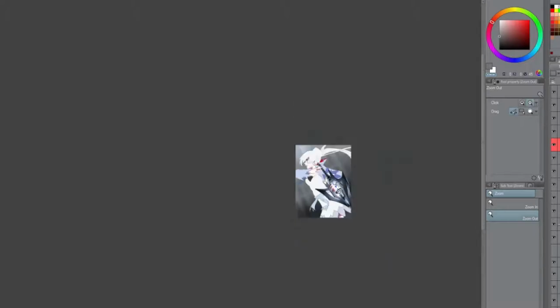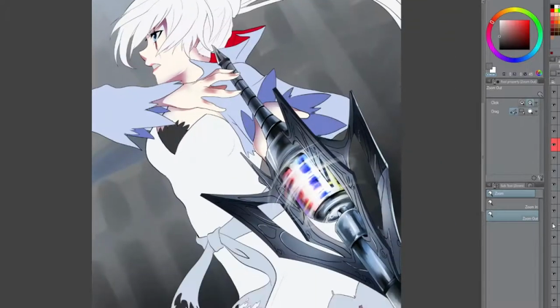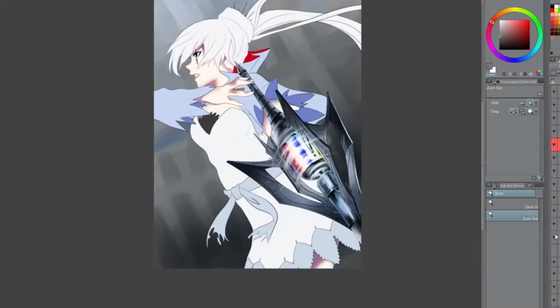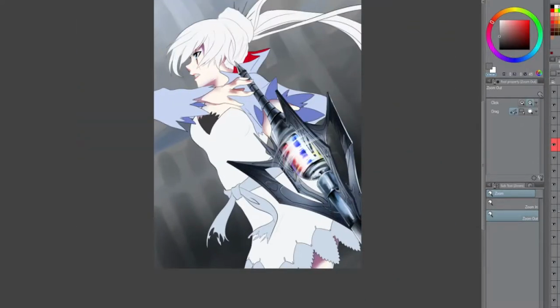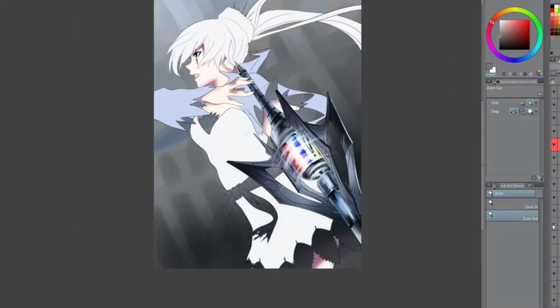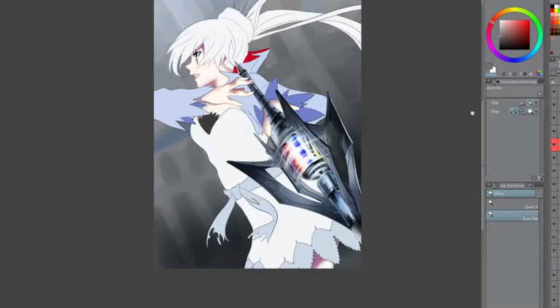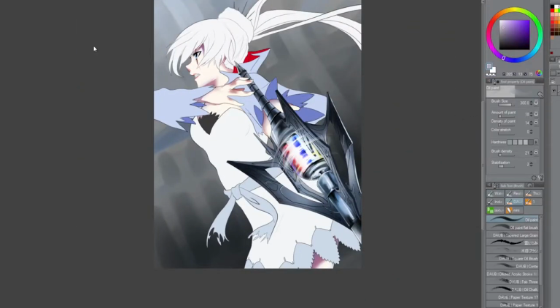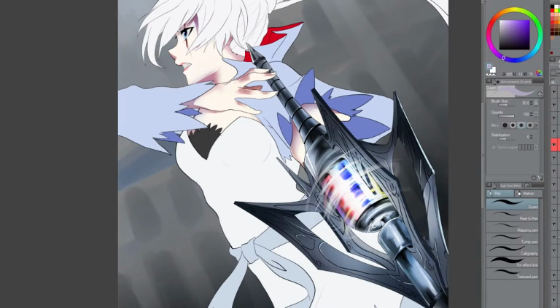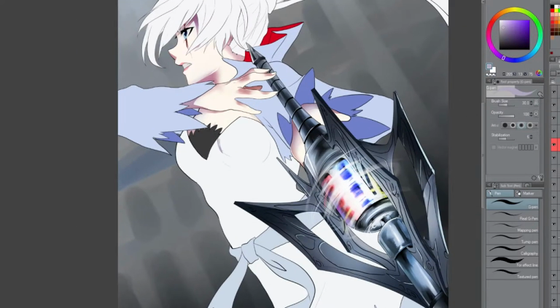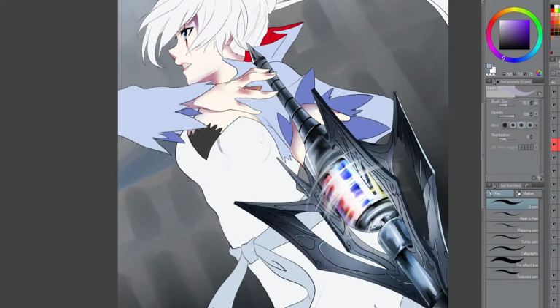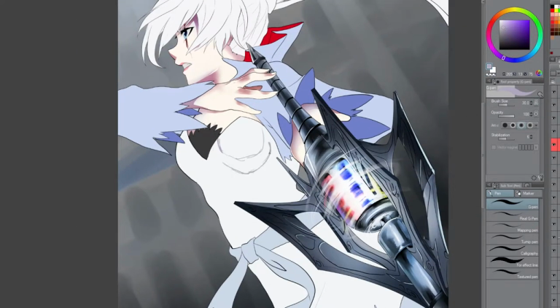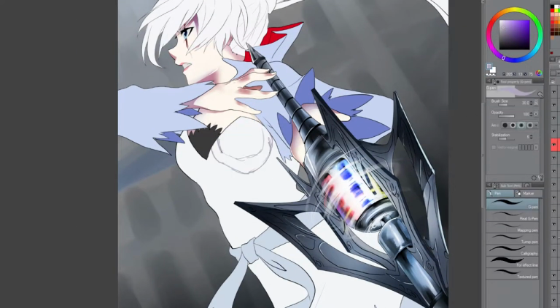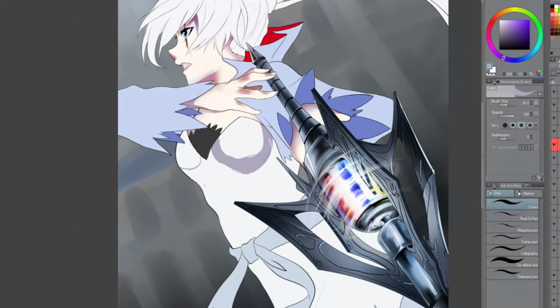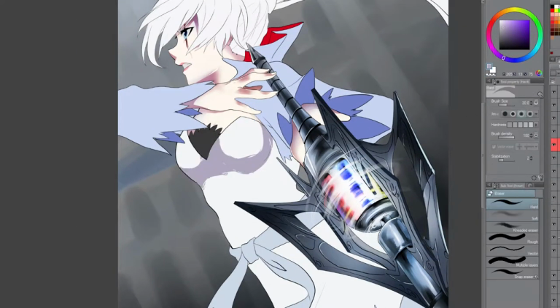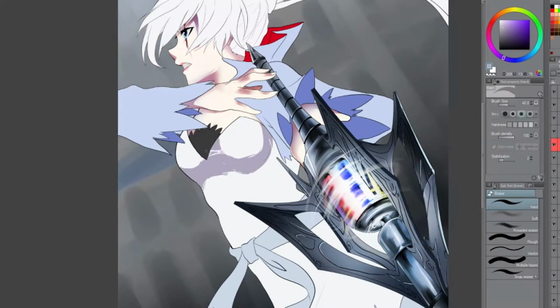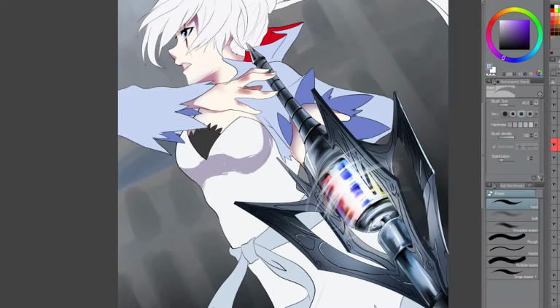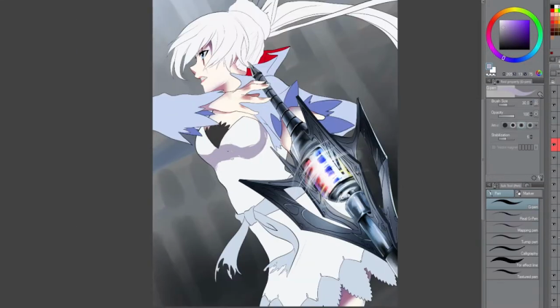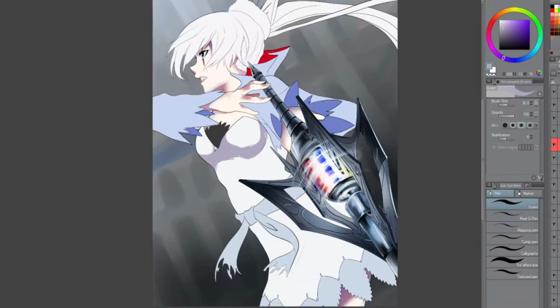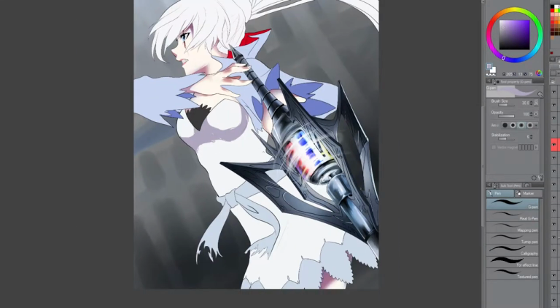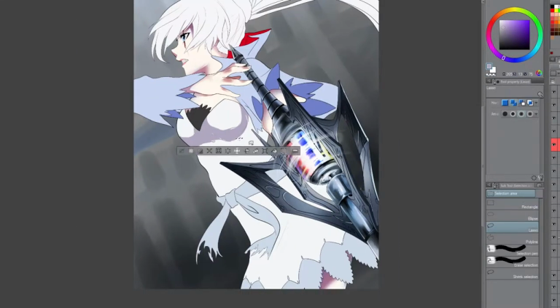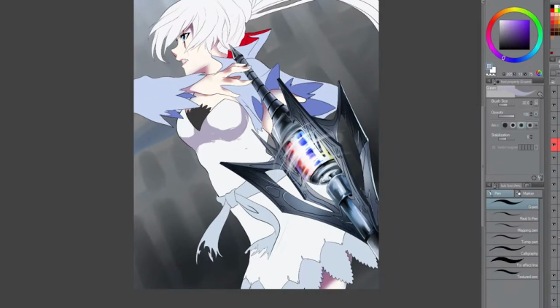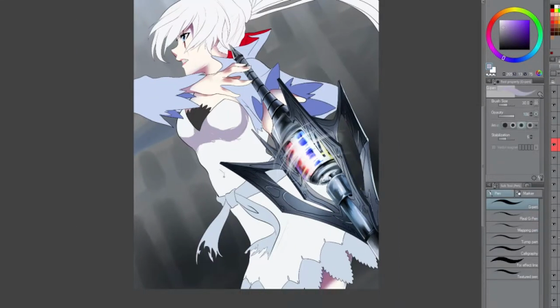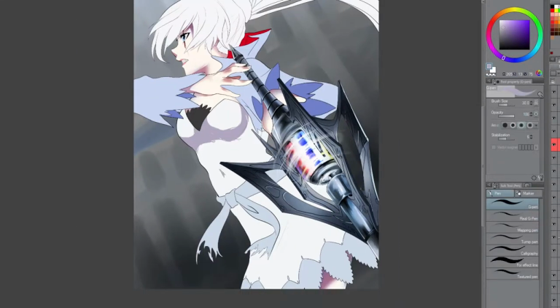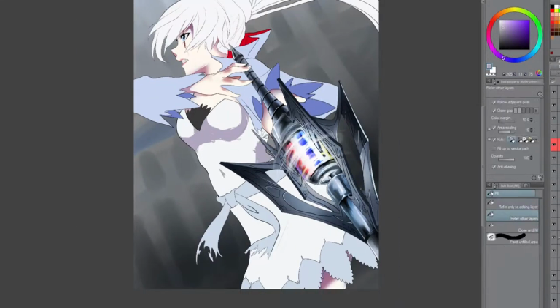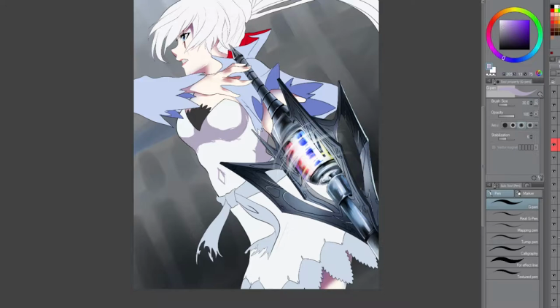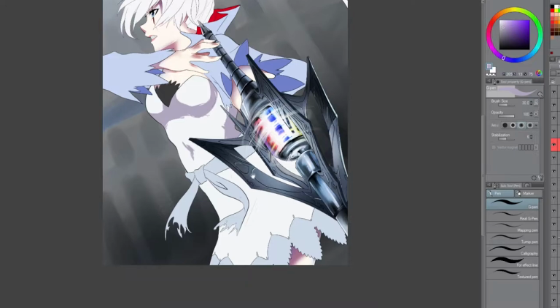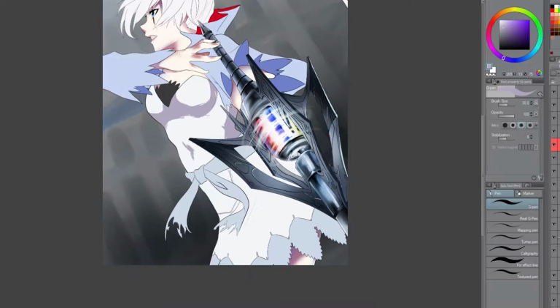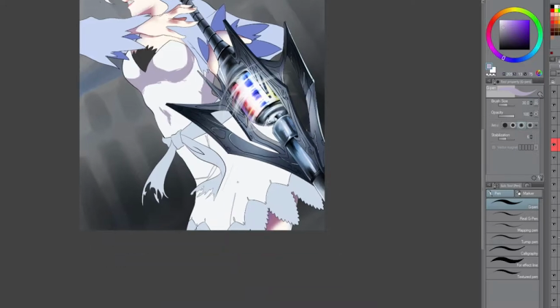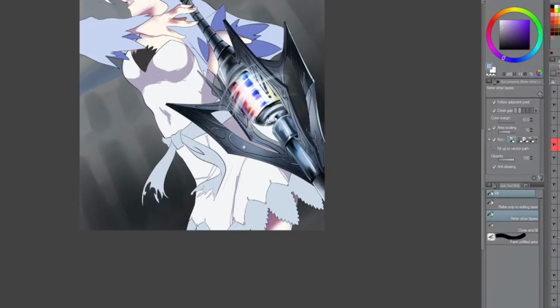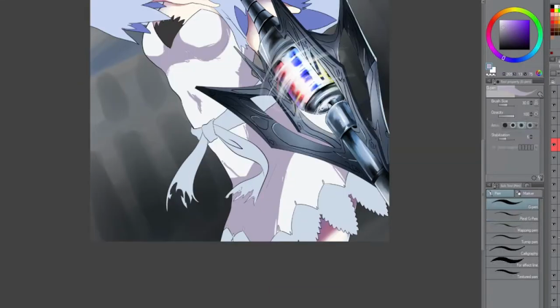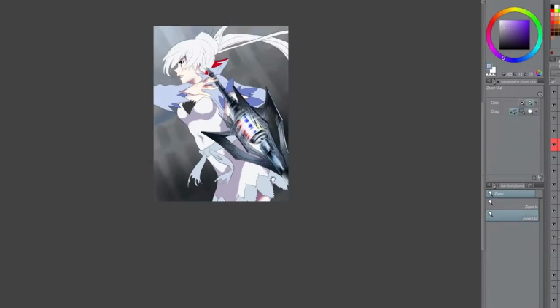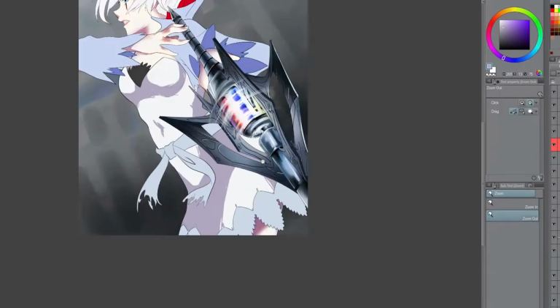Hey everybody, Artfinity here, and I'm back with another drawing, and this one is of Weiss from RWBY.